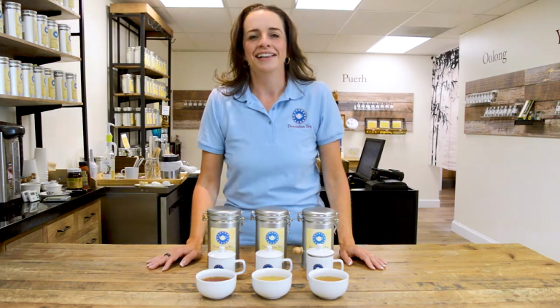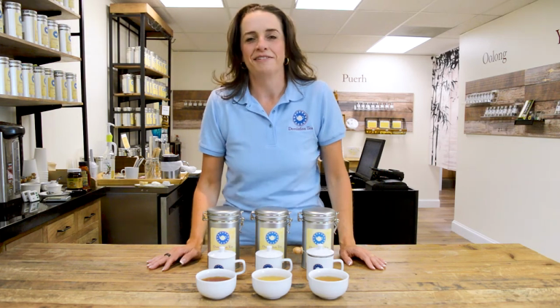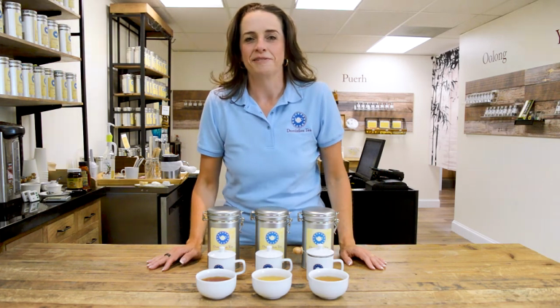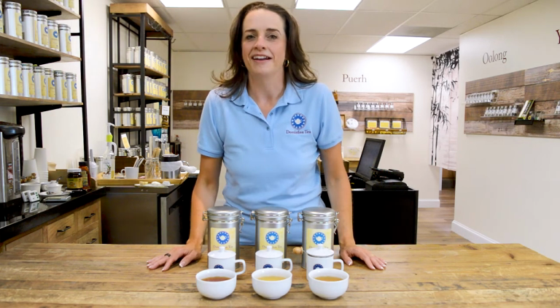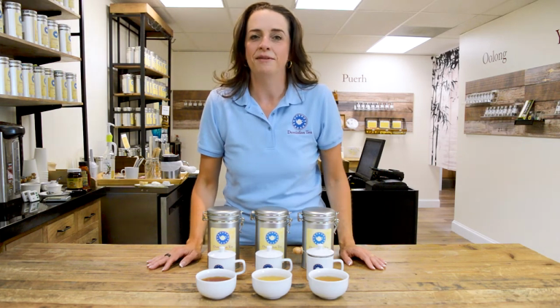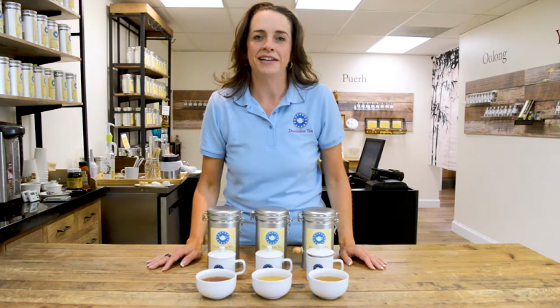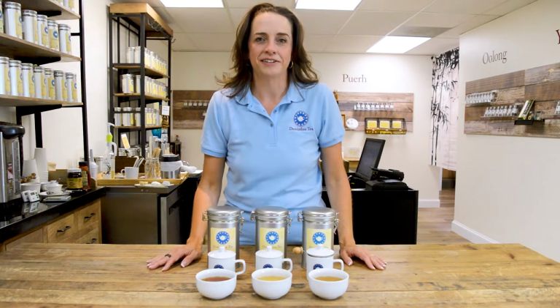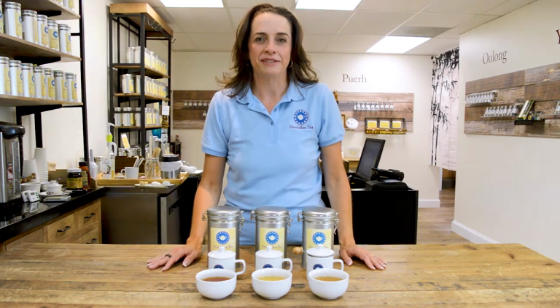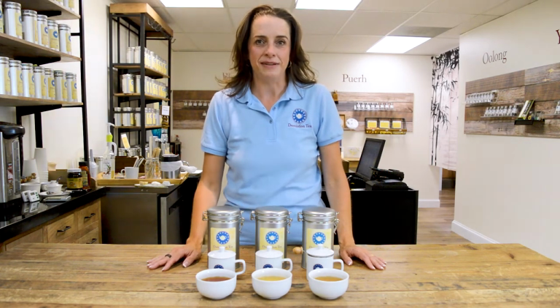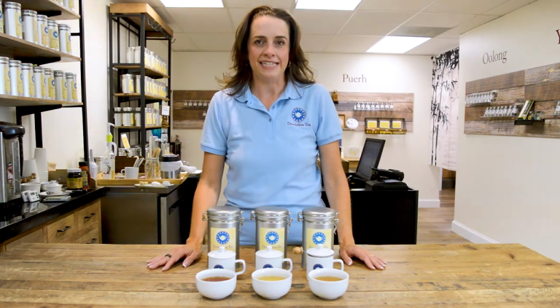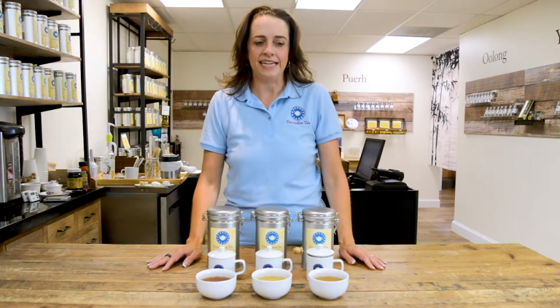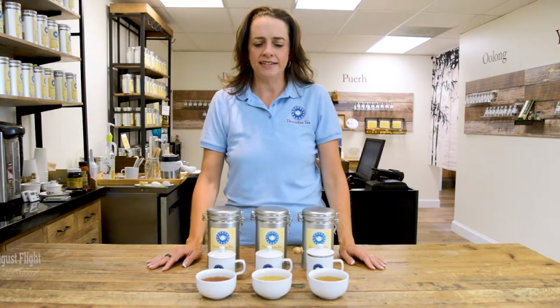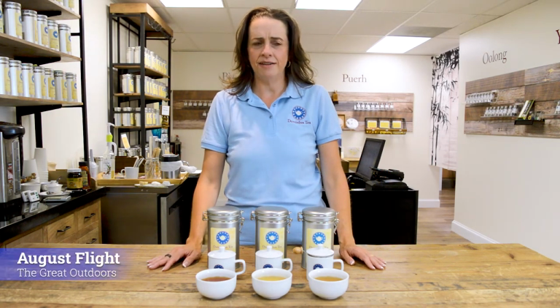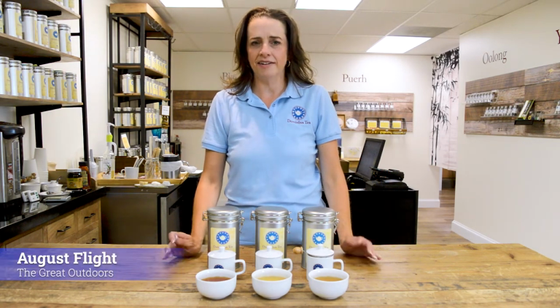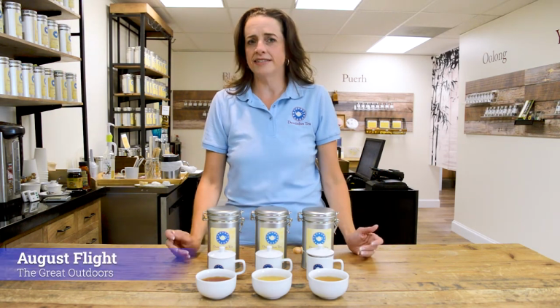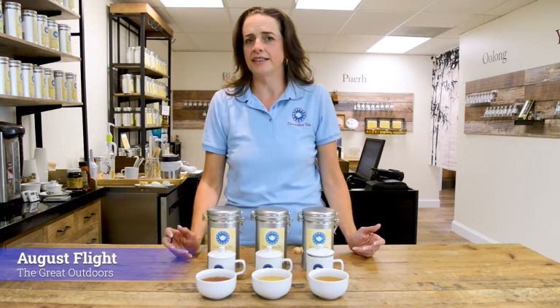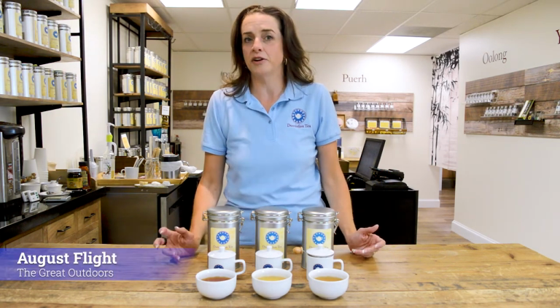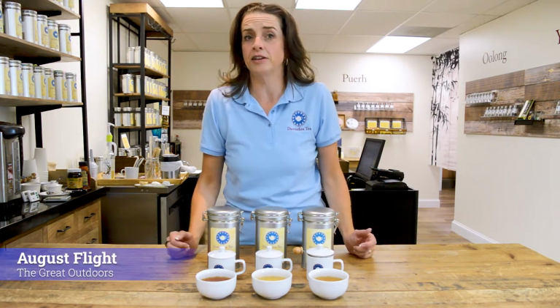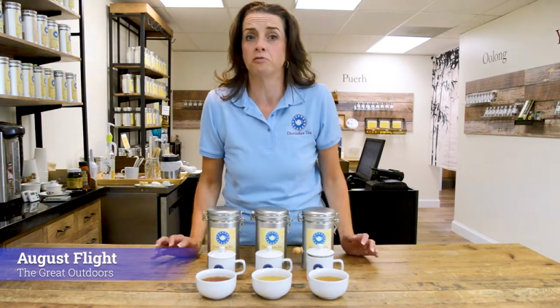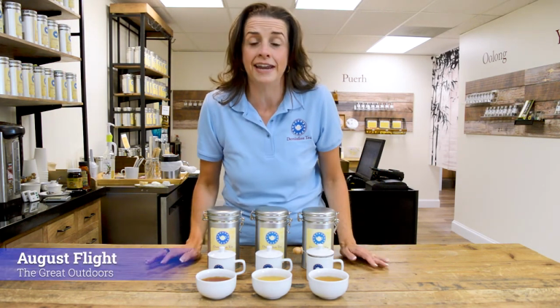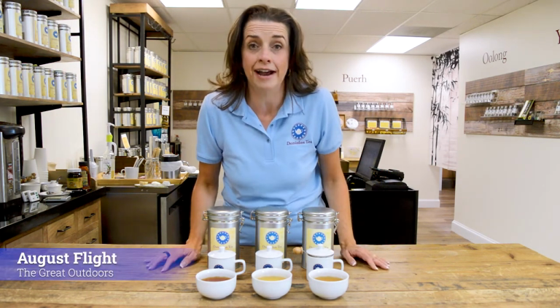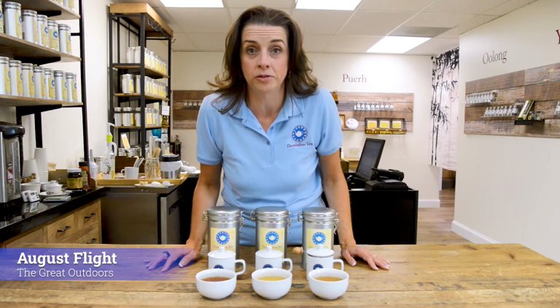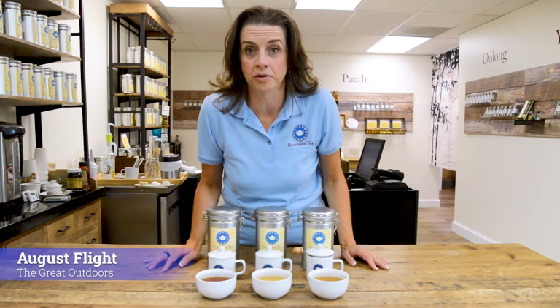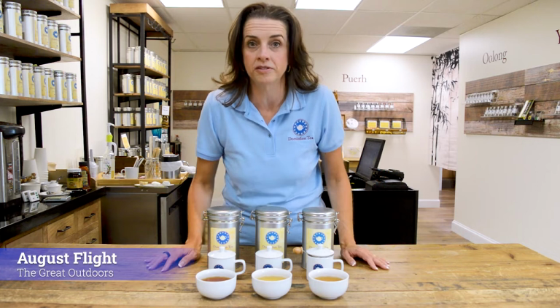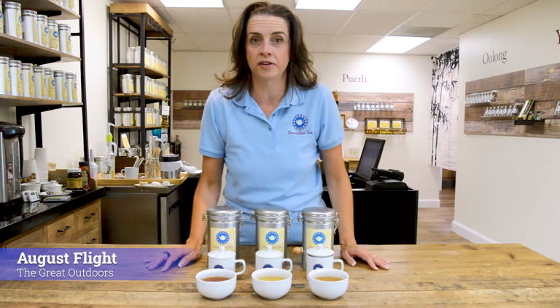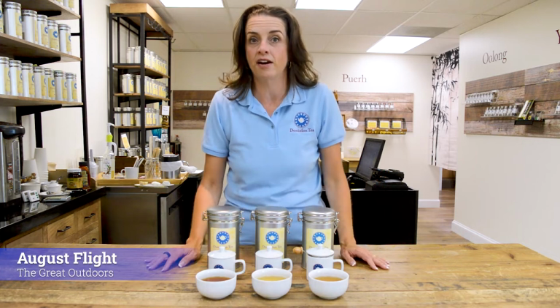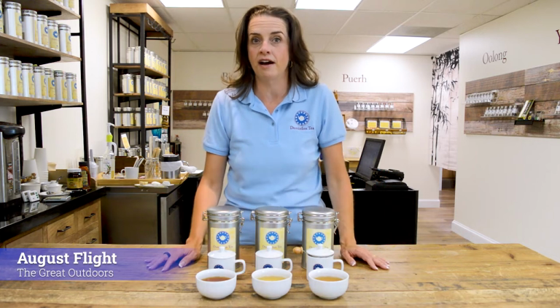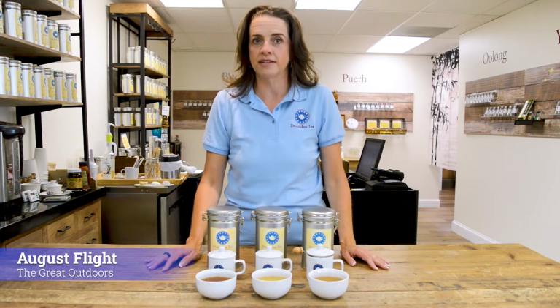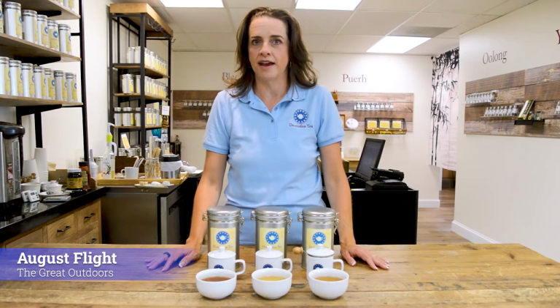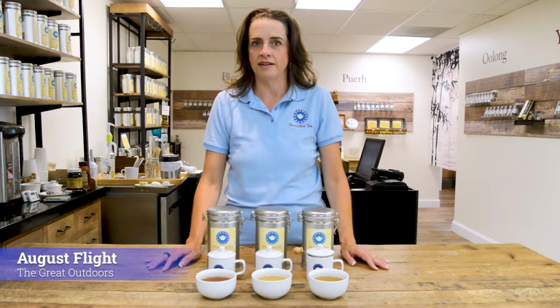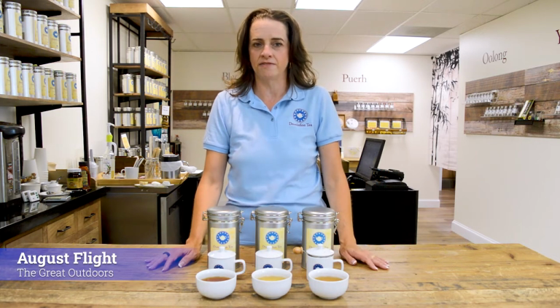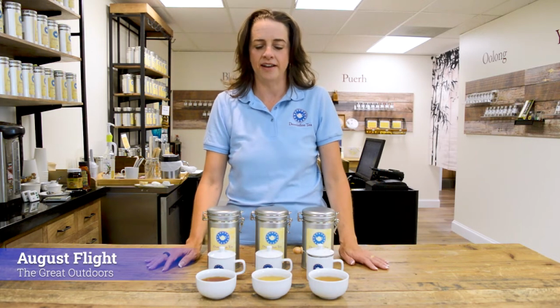Hello everyone. I'm Hillary with Dominion Tea, and today we're going to celebrate the great outdoors with our August at-home flight.